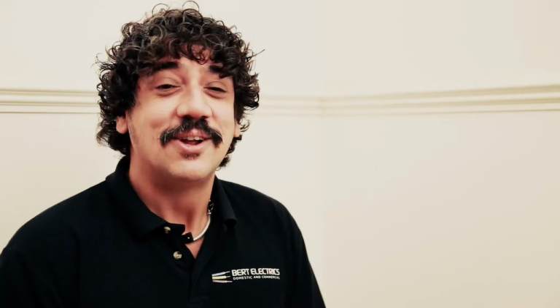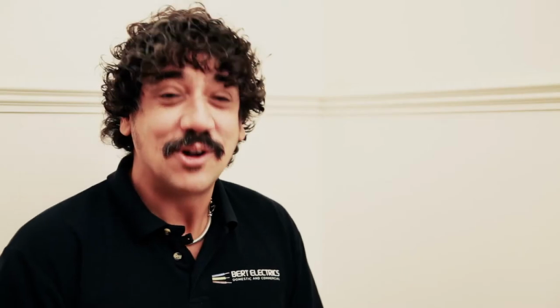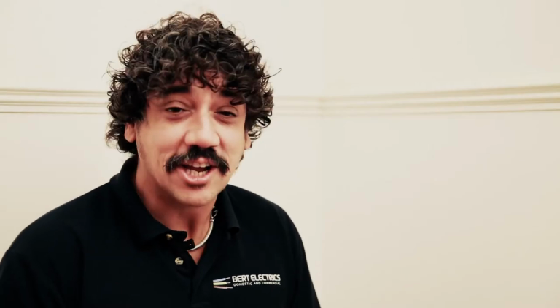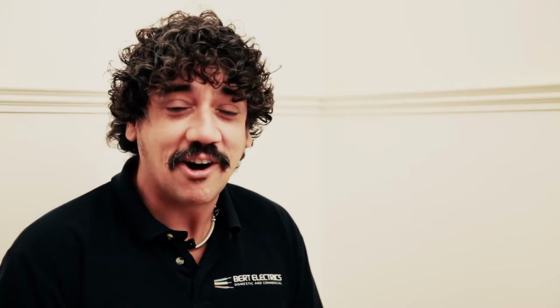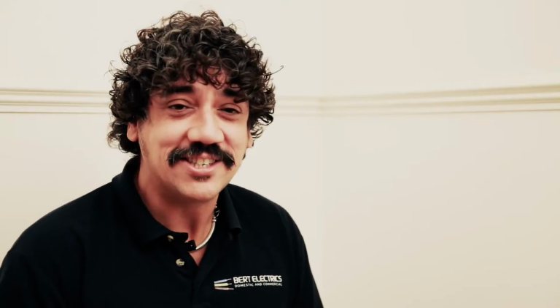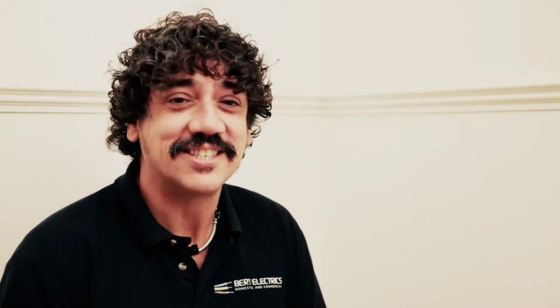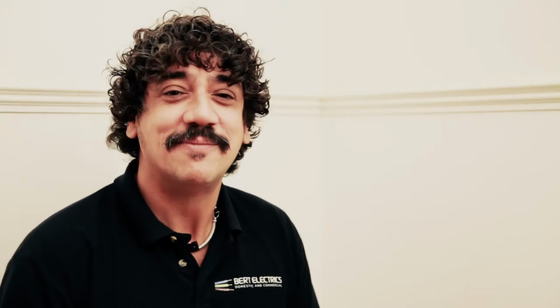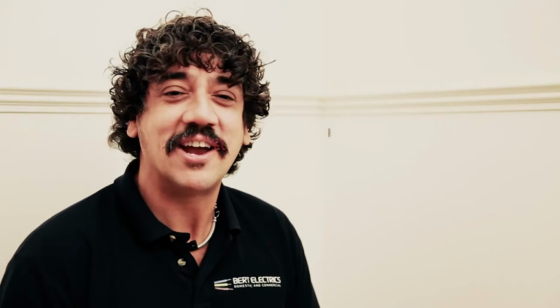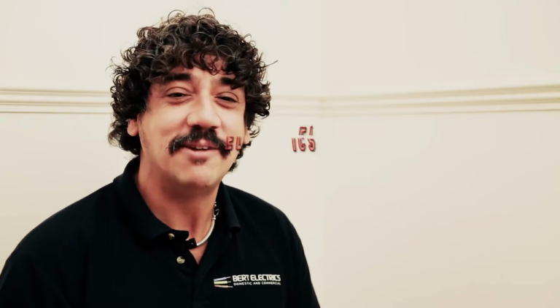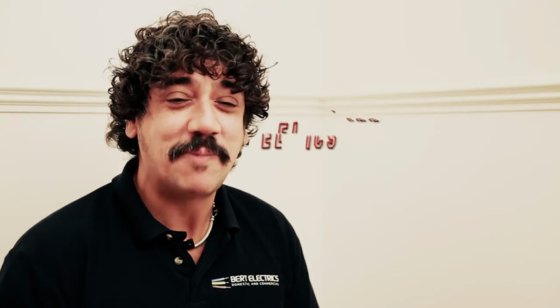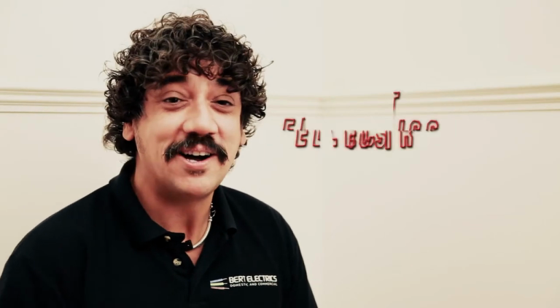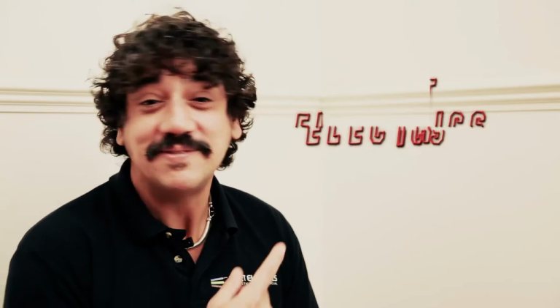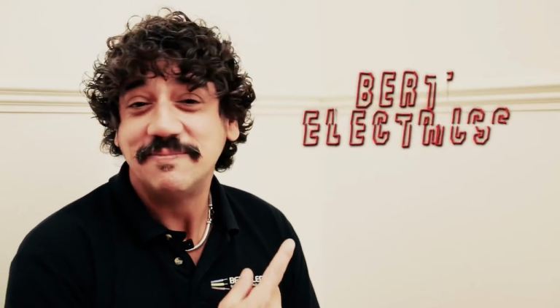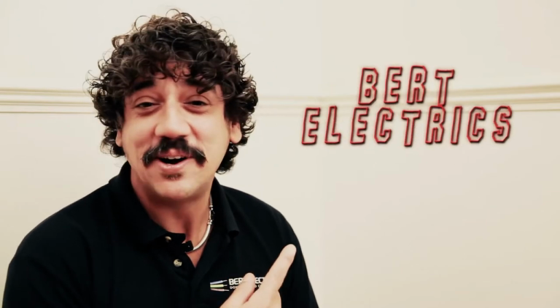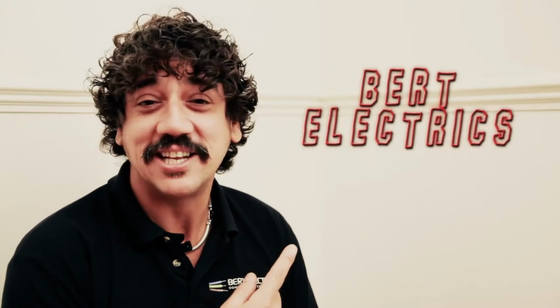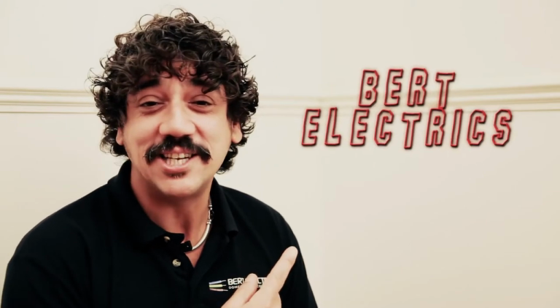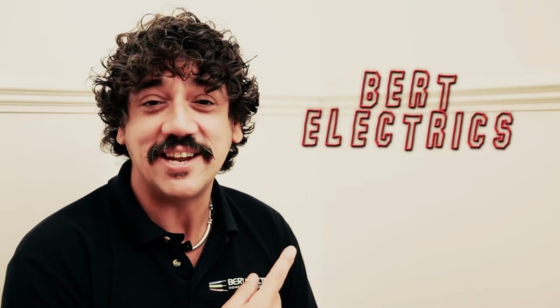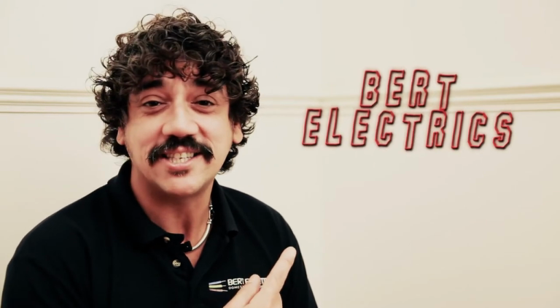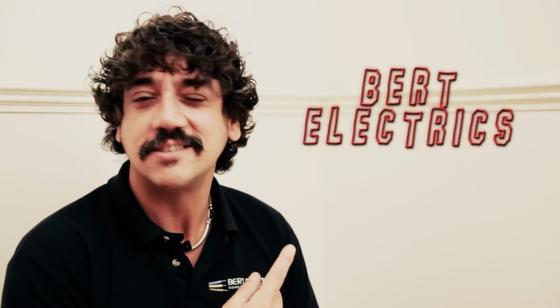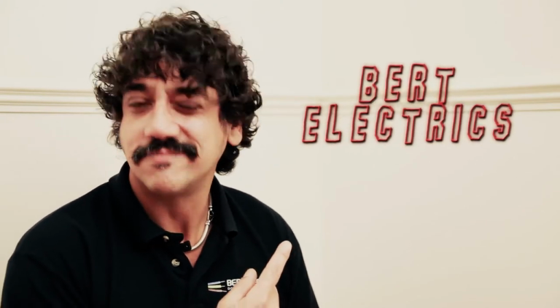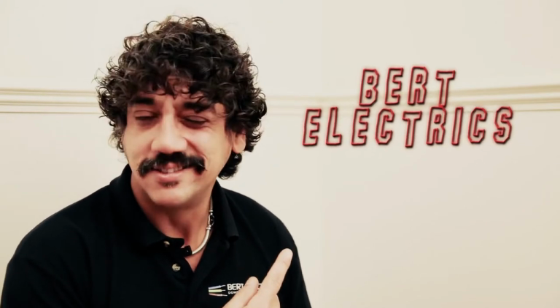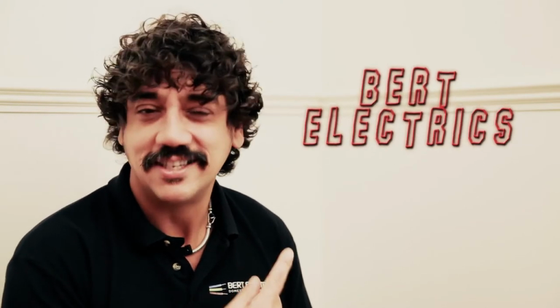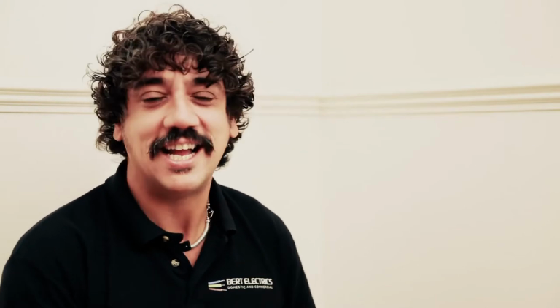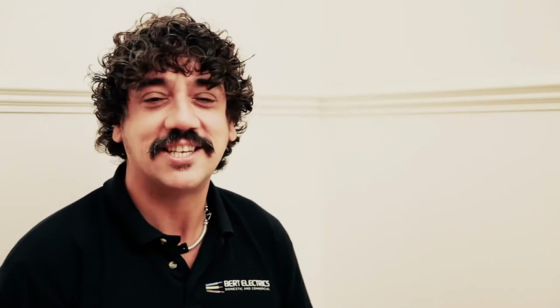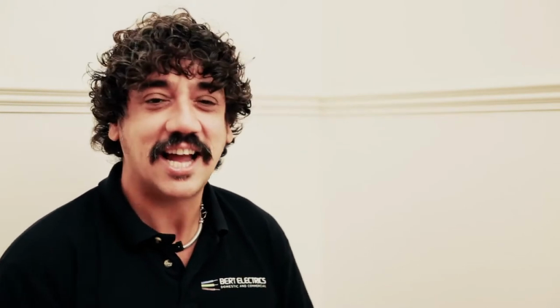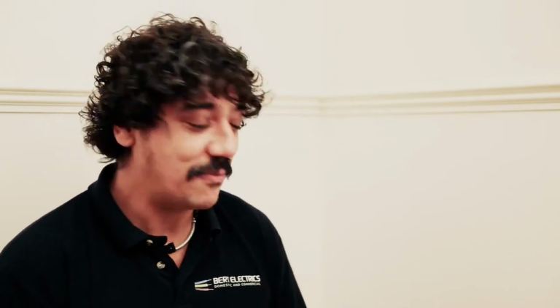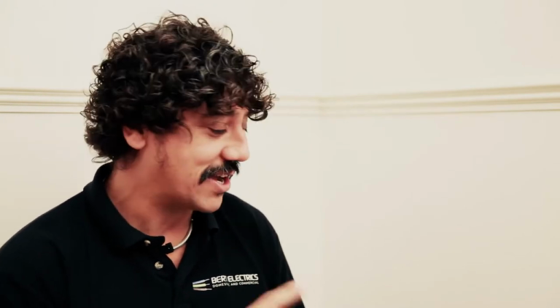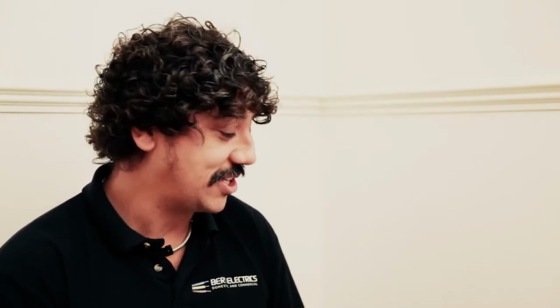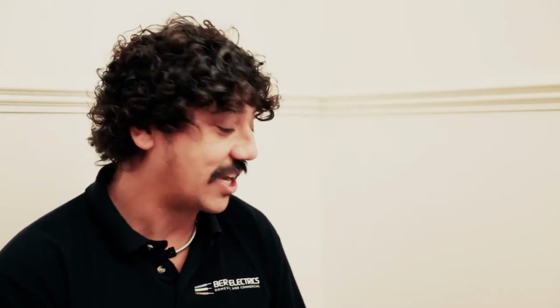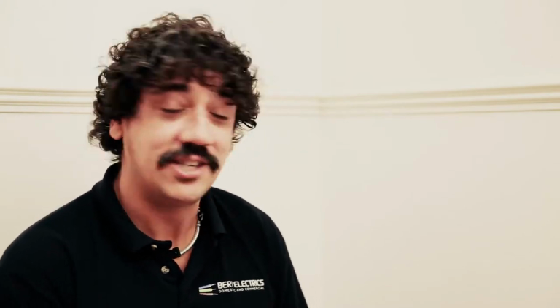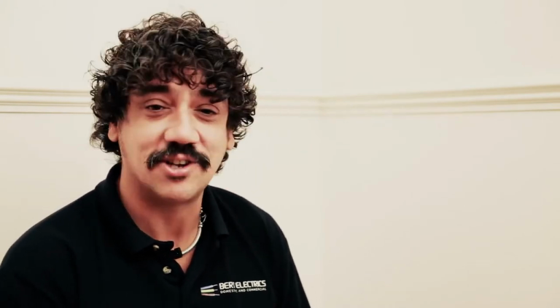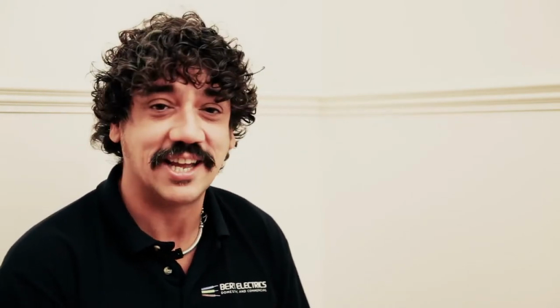Whatcha guys, my name is Bert, Bert Electrics, and today we are going to change the socket.